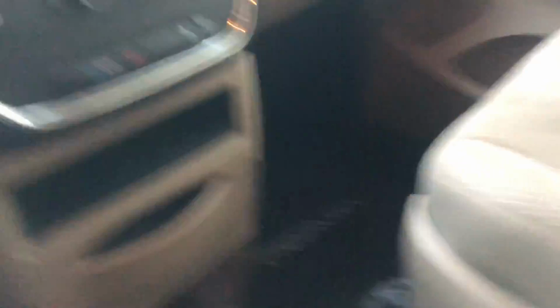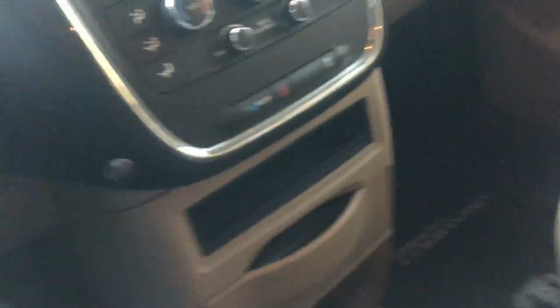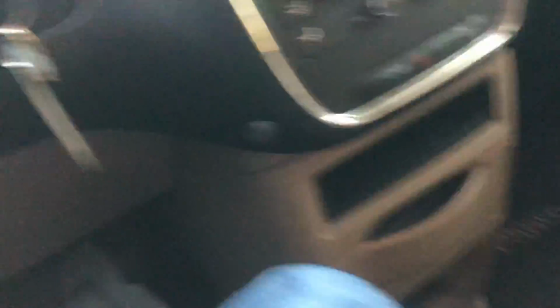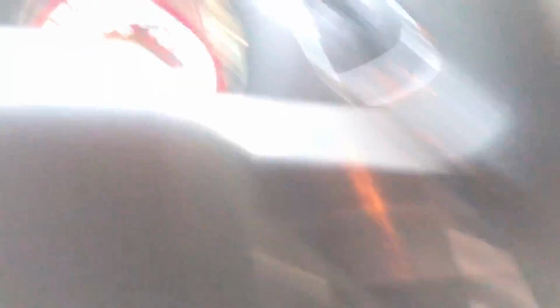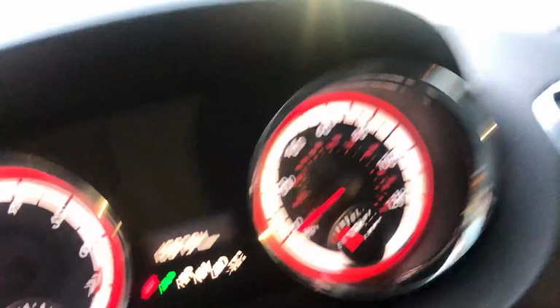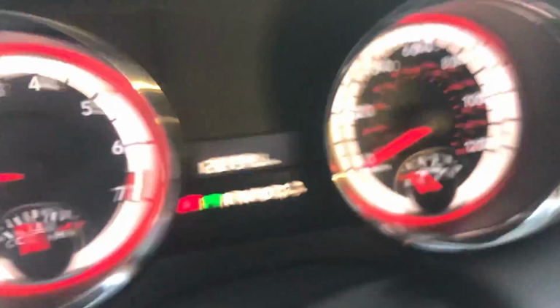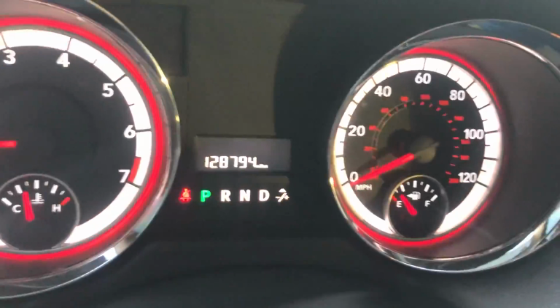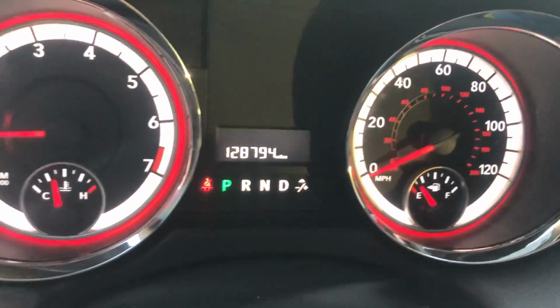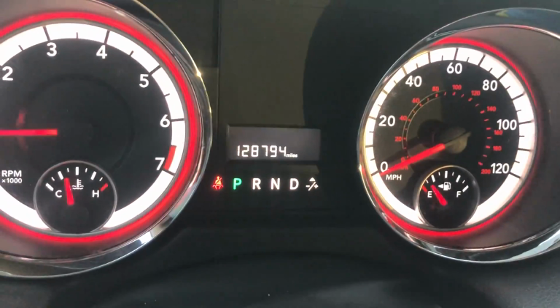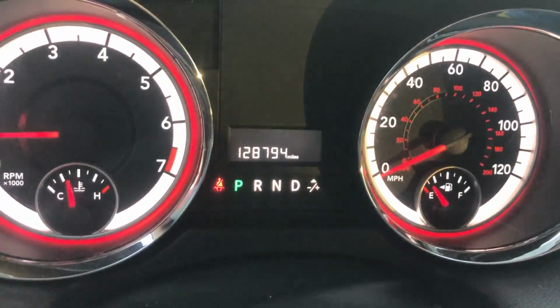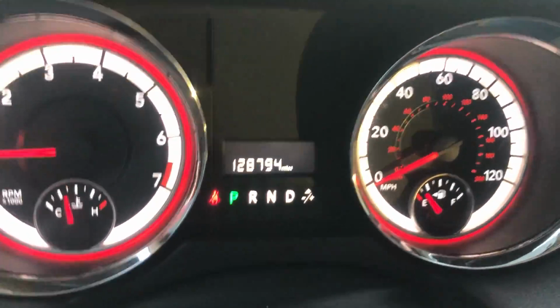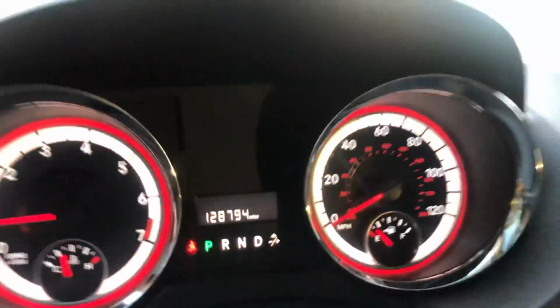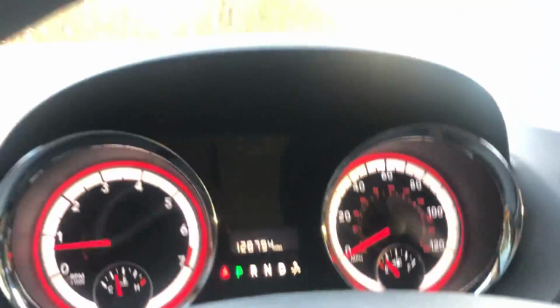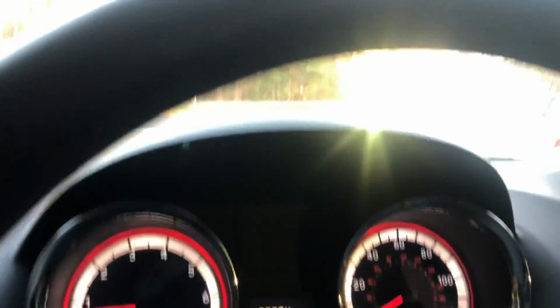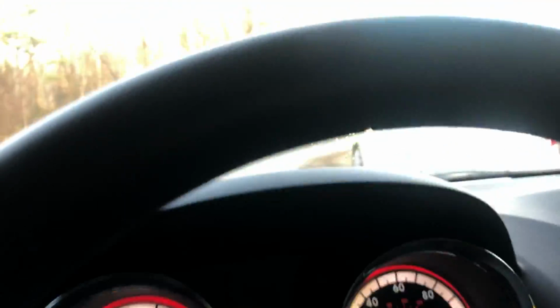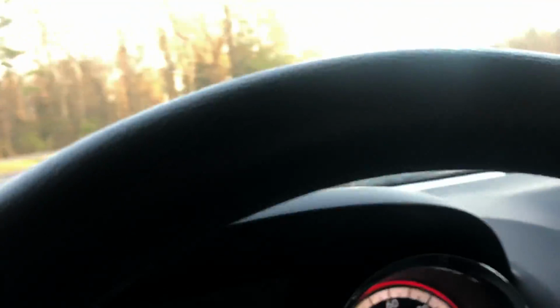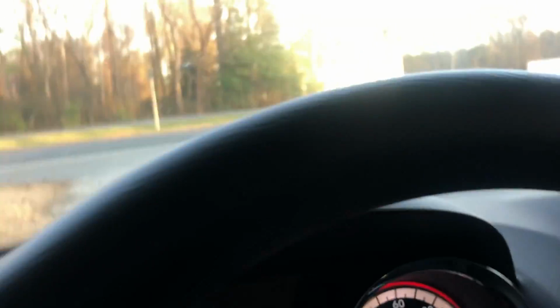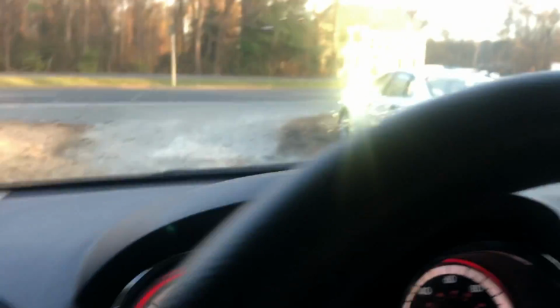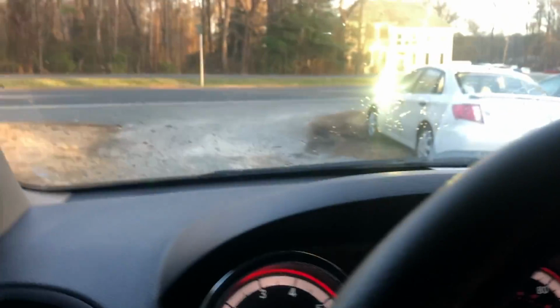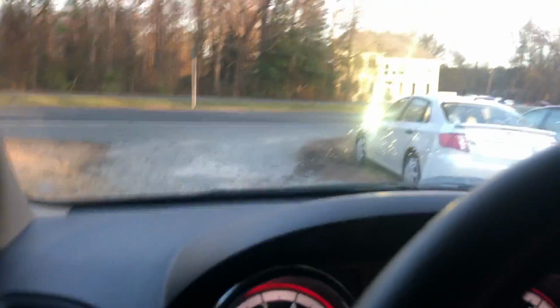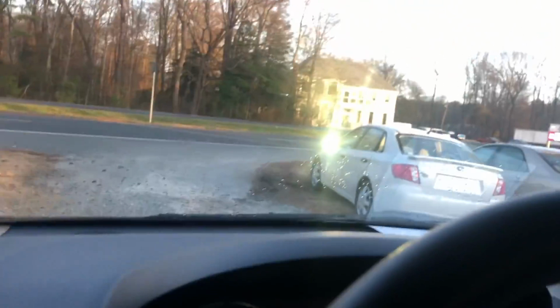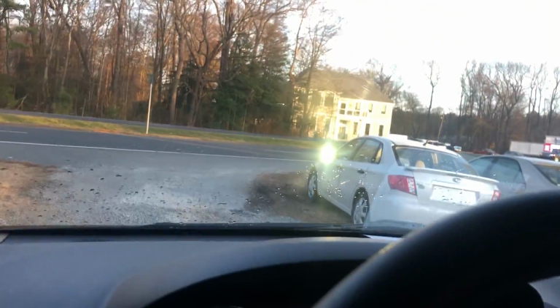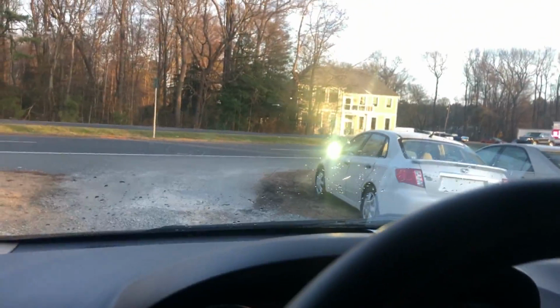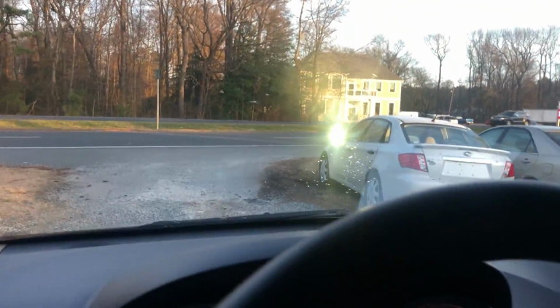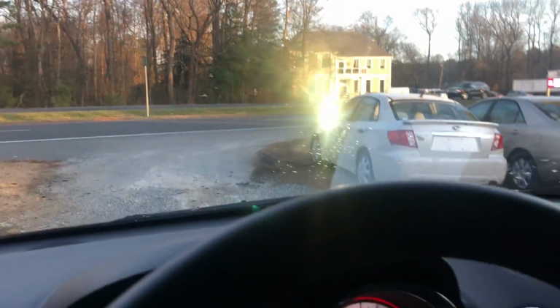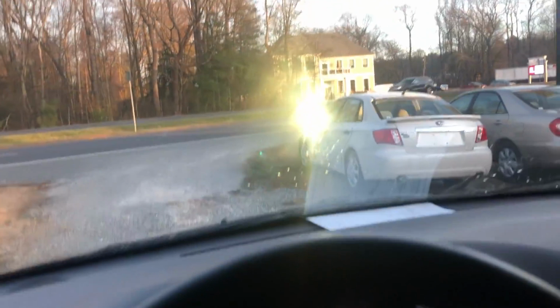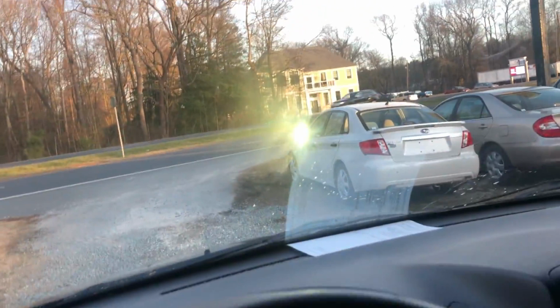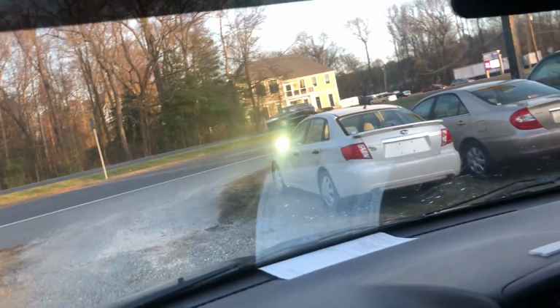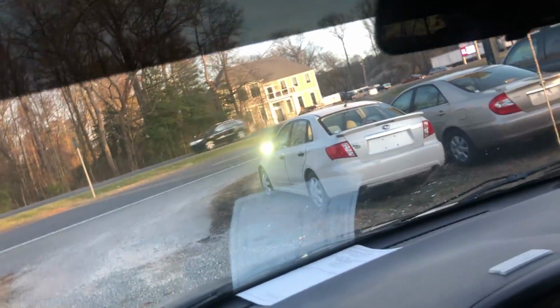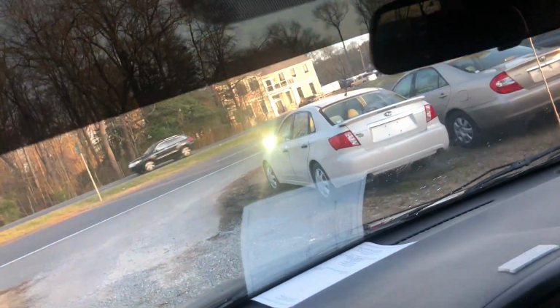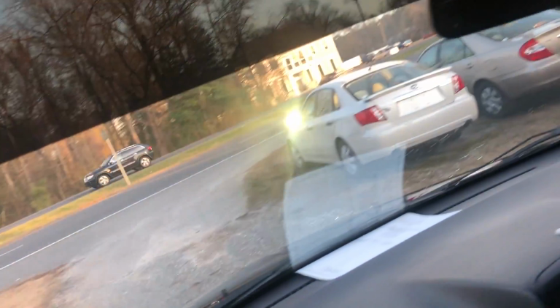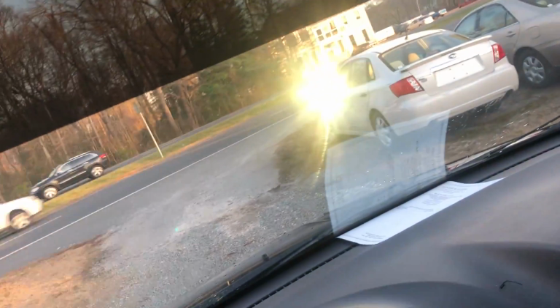This one only has 128,000 miles, so you're looking at a pretty low mileage van as well.